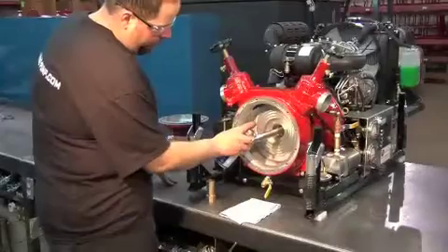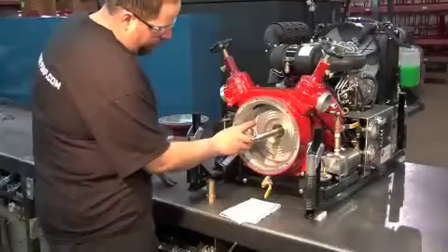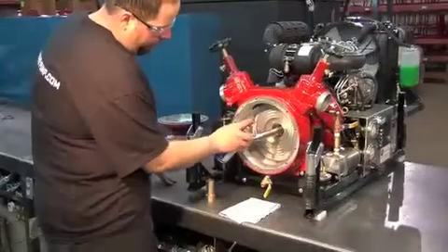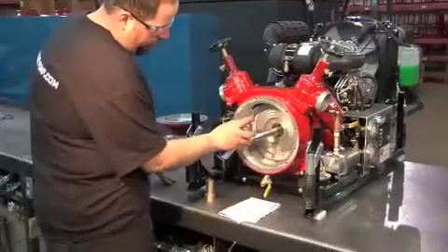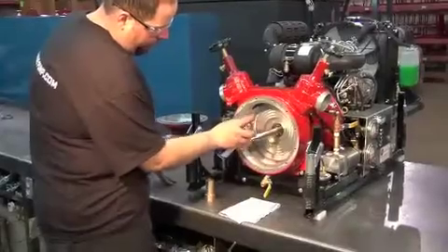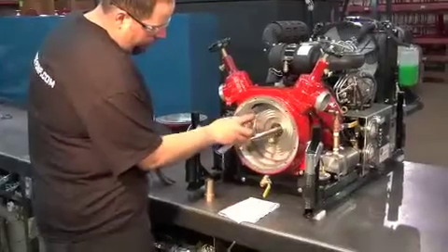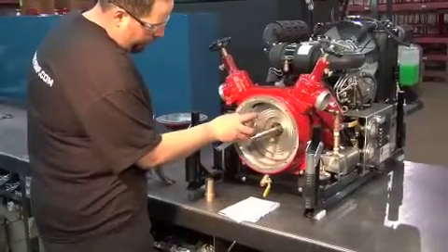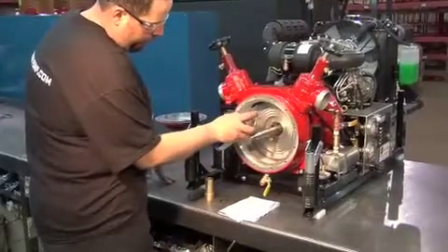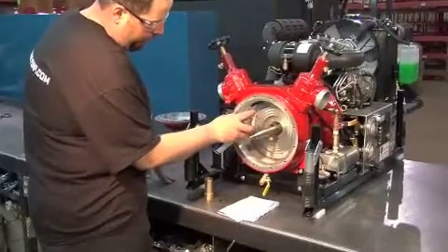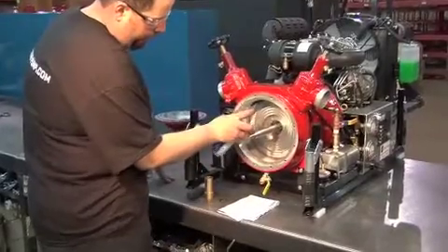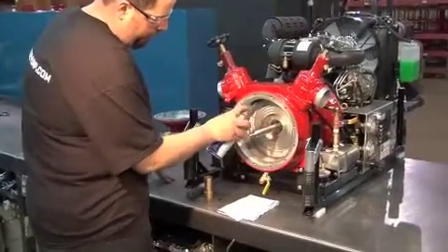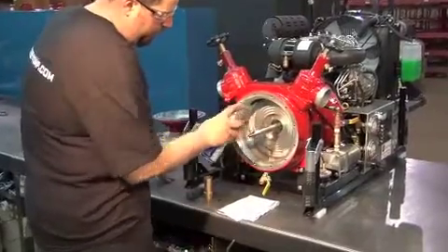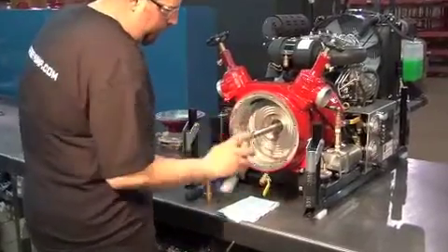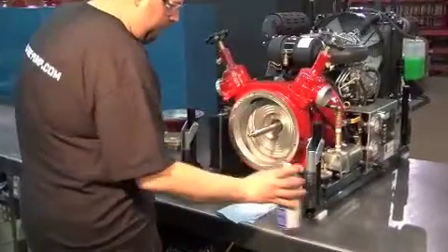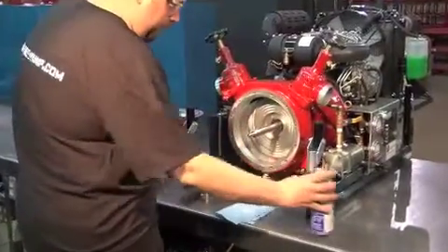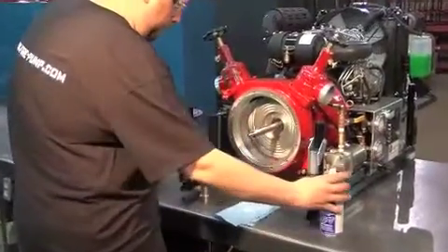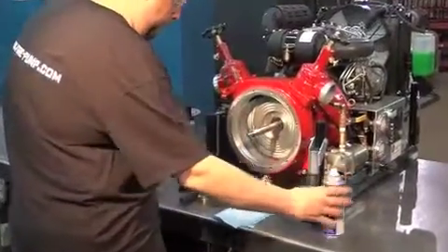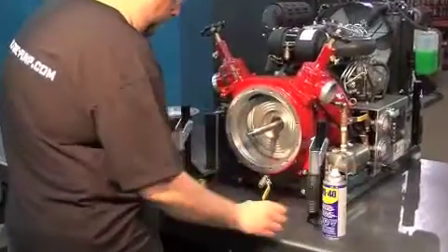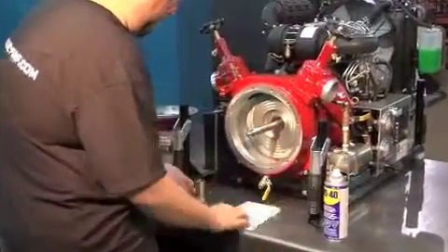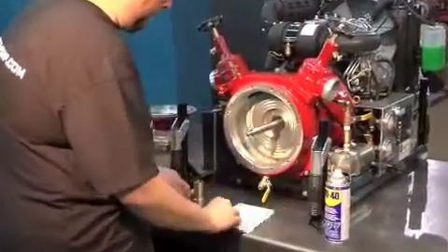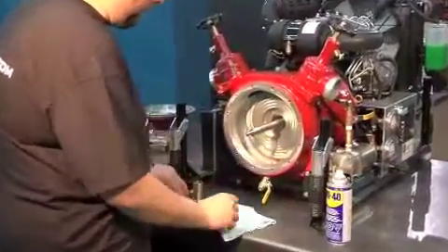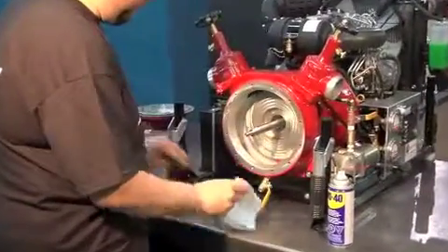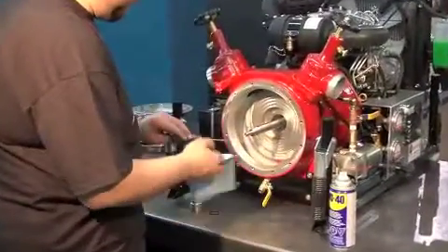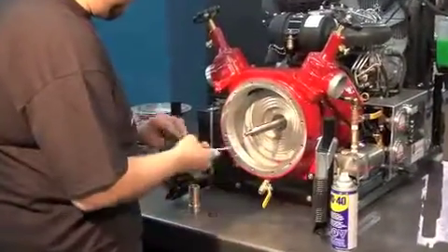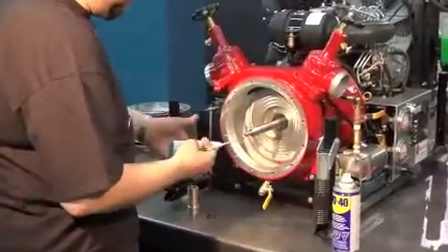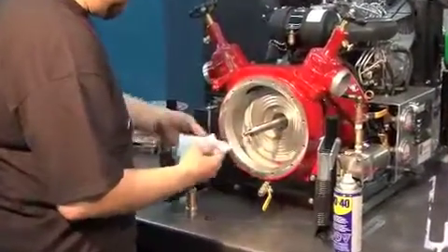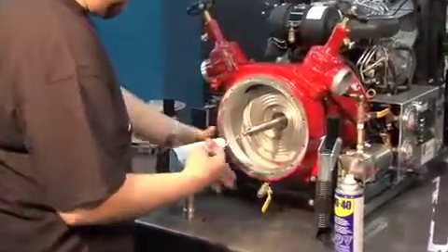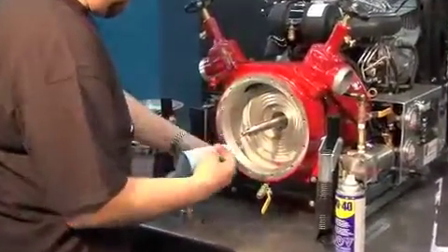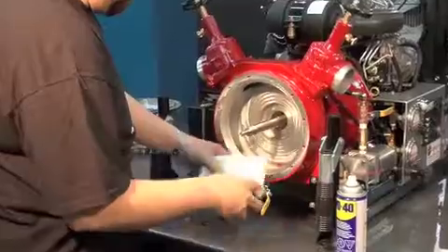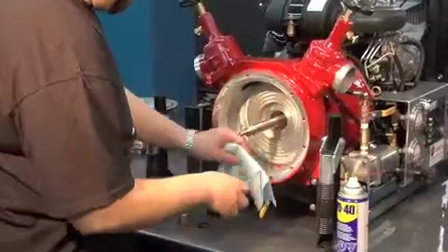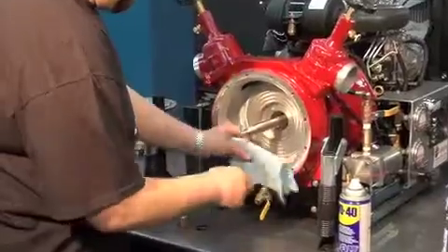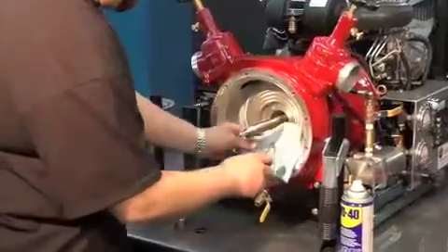Clean the casing and the bushing with a dry, clean cloth and WD-40.